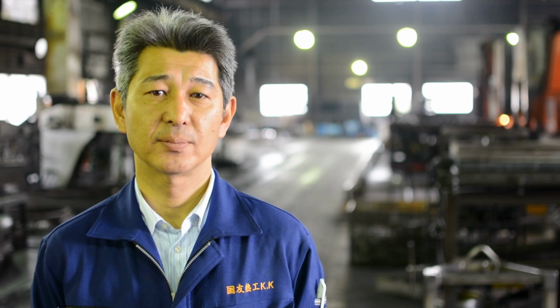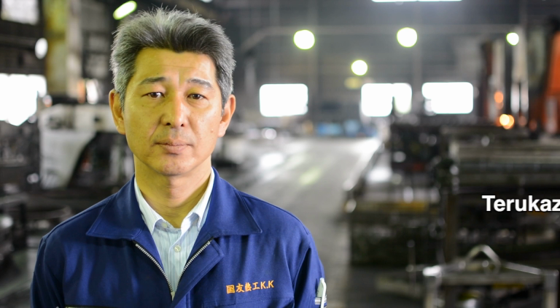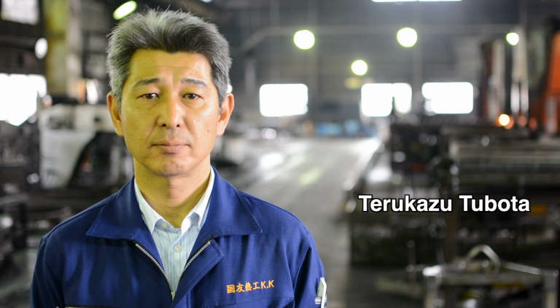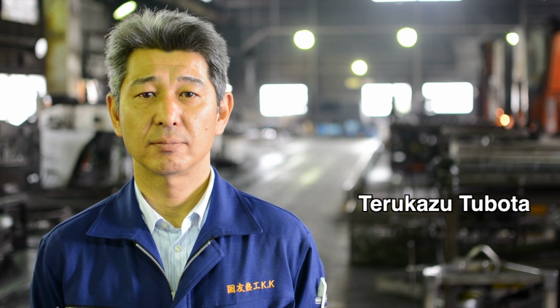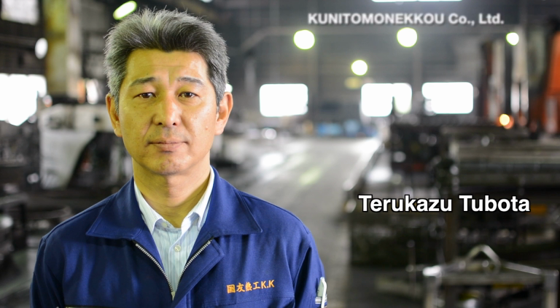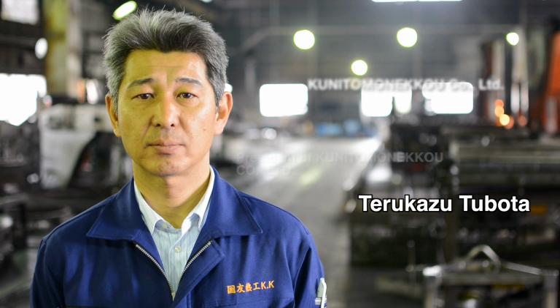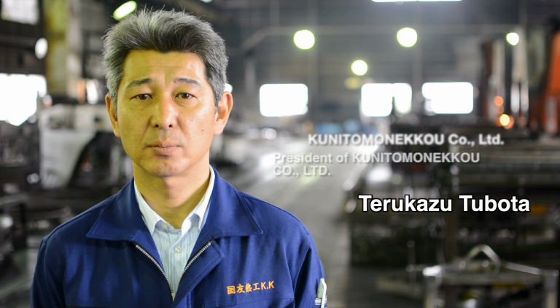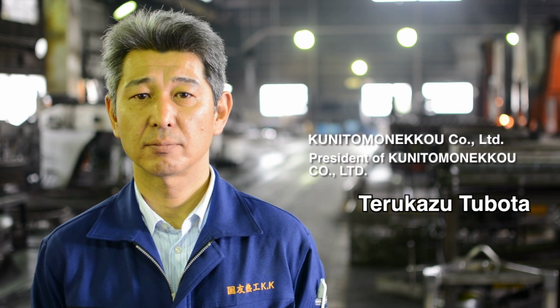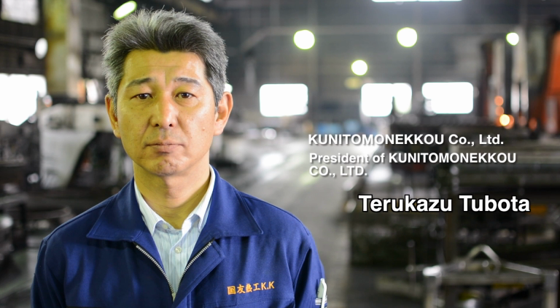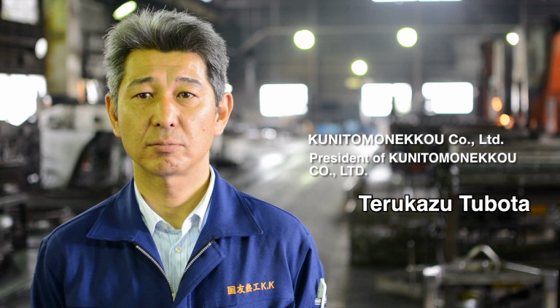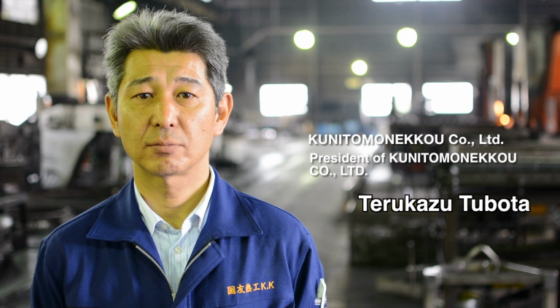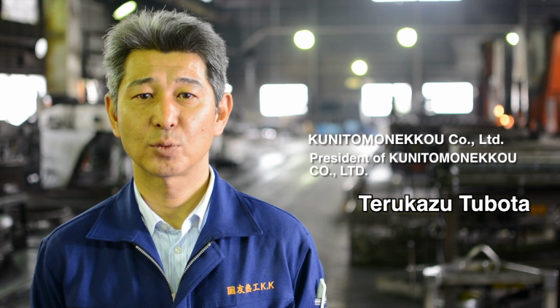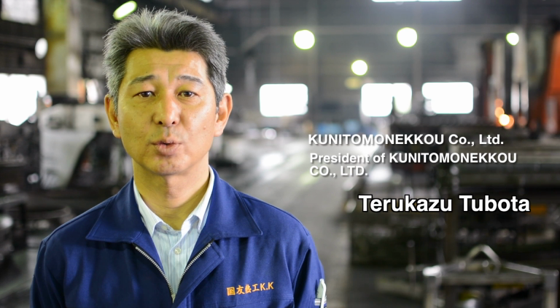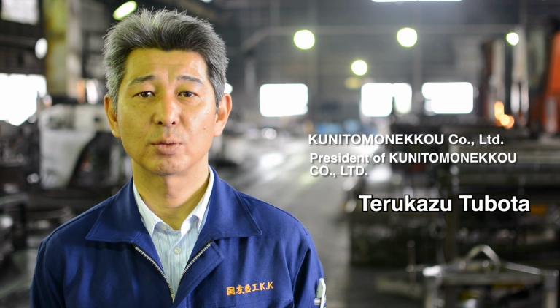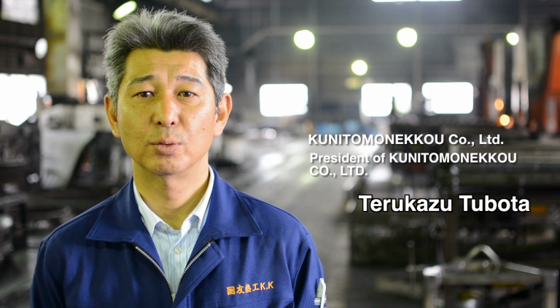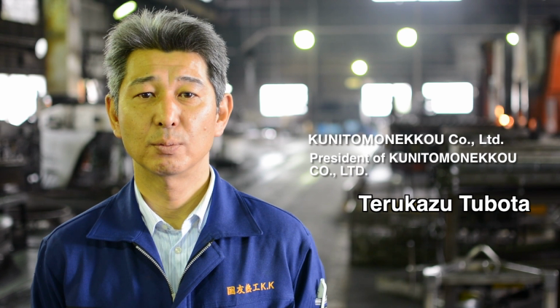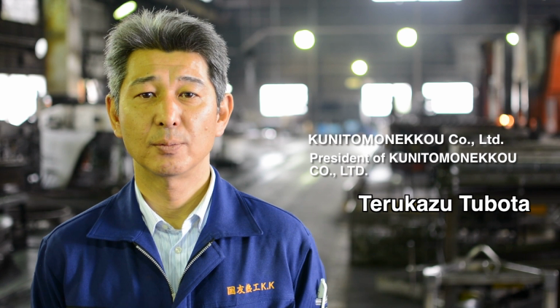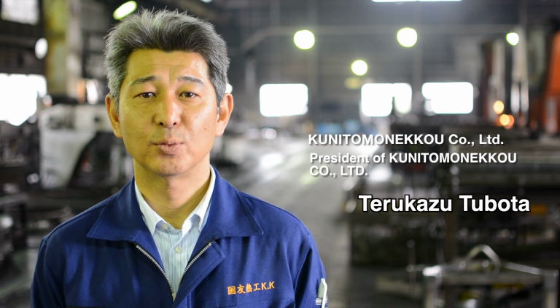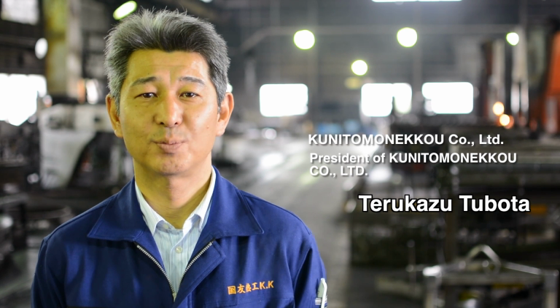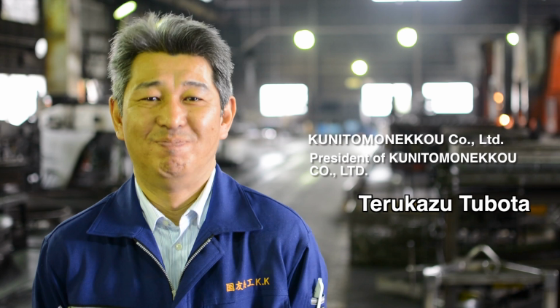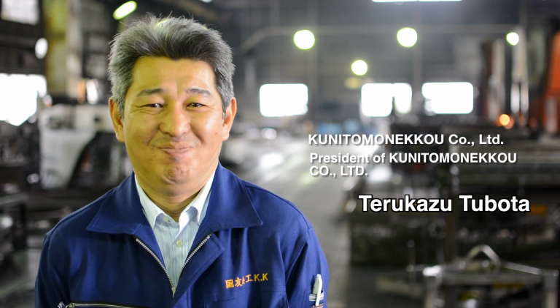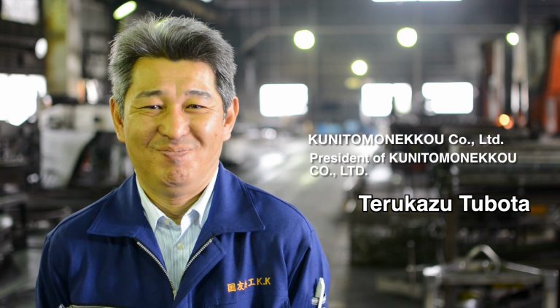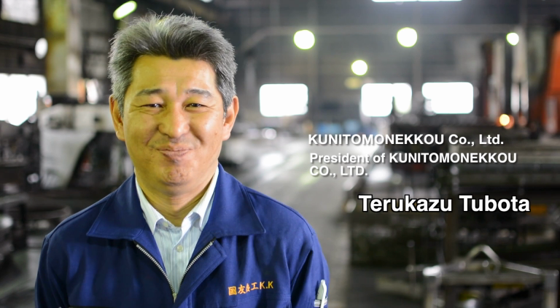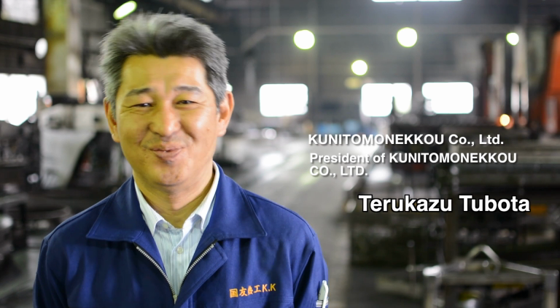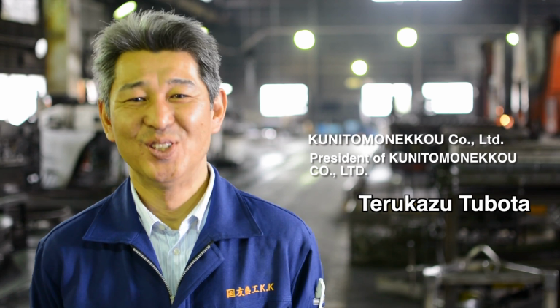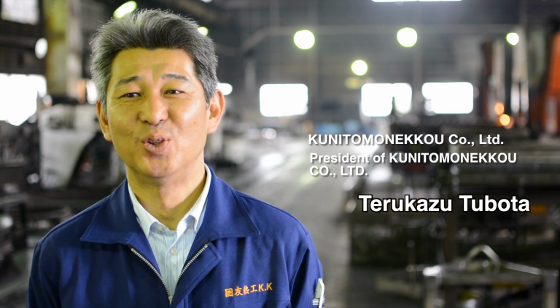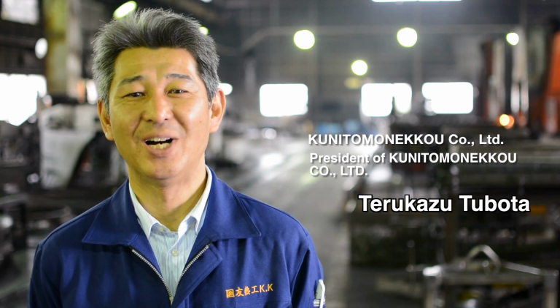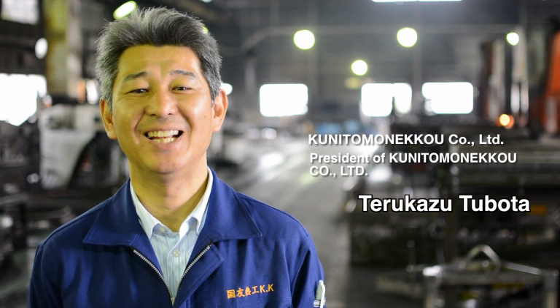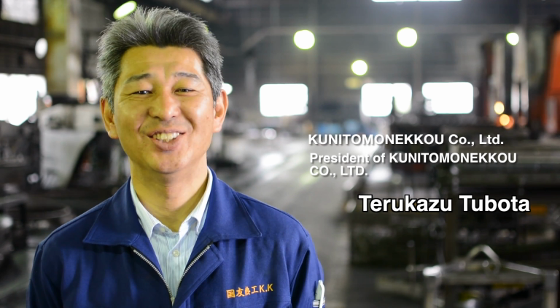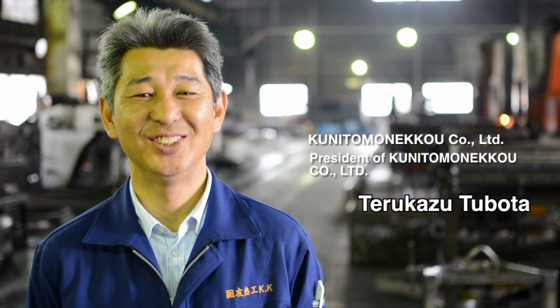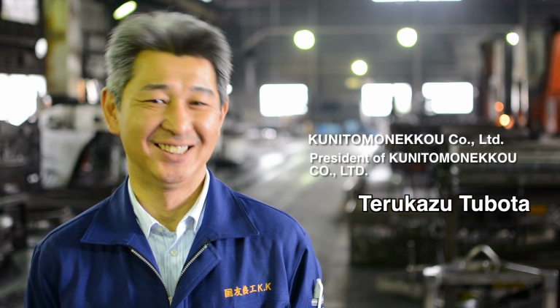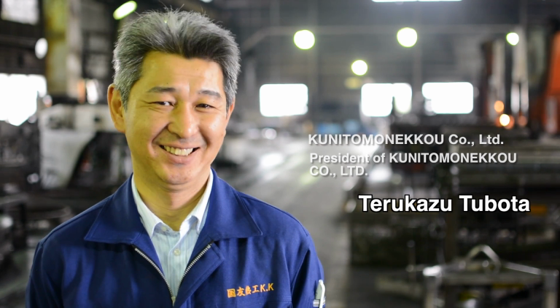Hello, I am Terukazu Tsubota, President of Kunitomo Neko Company Limited. I would like to introduce our company to you.